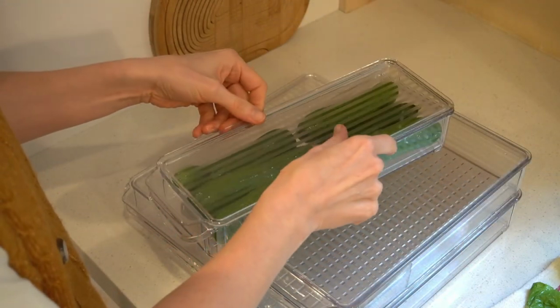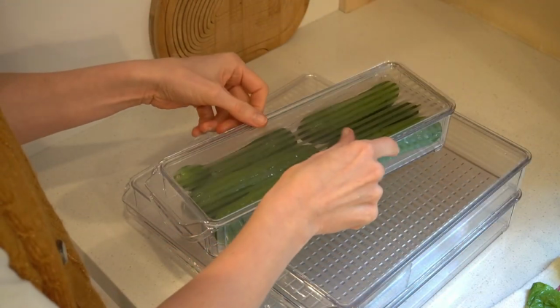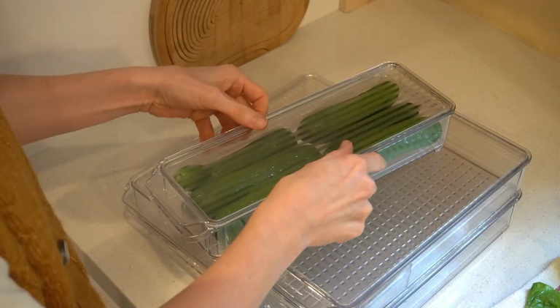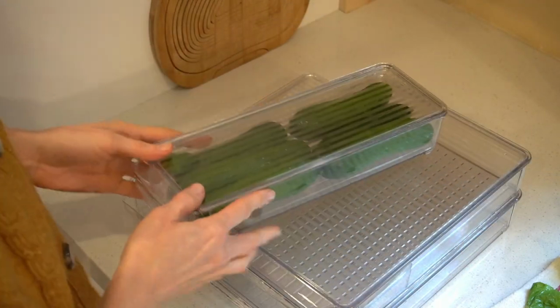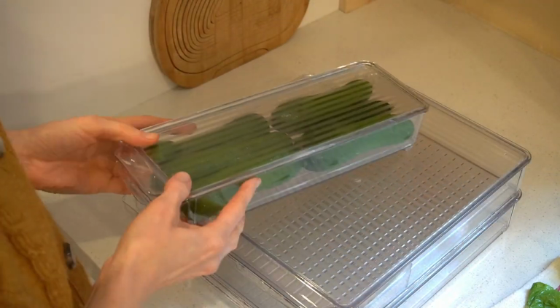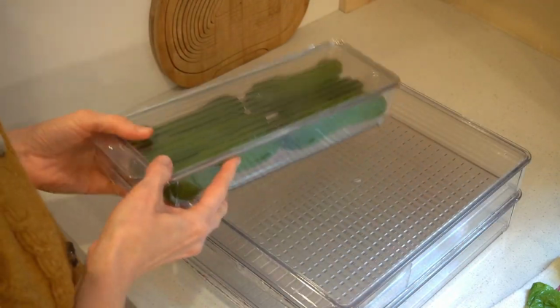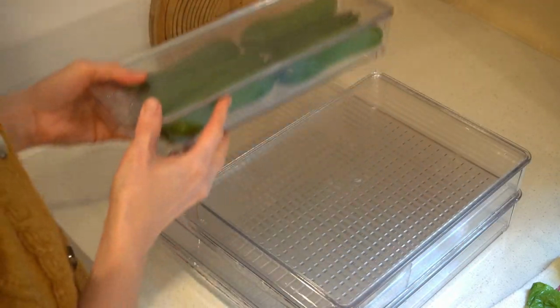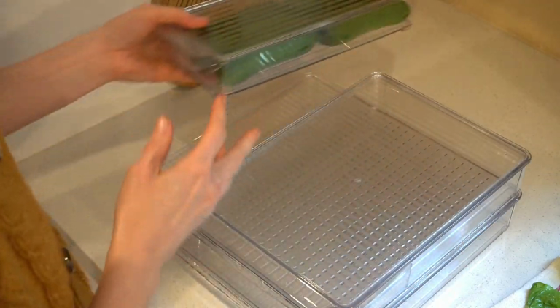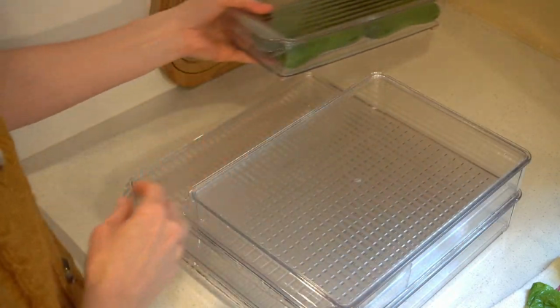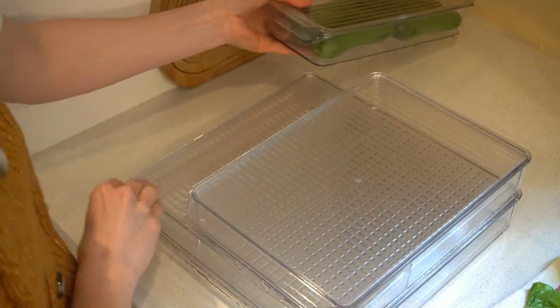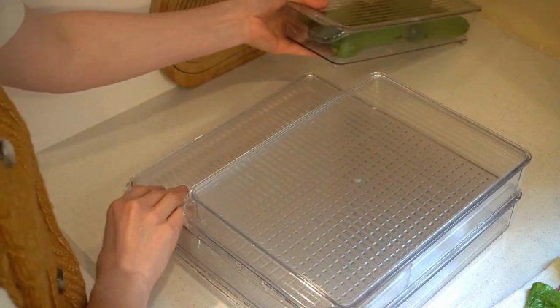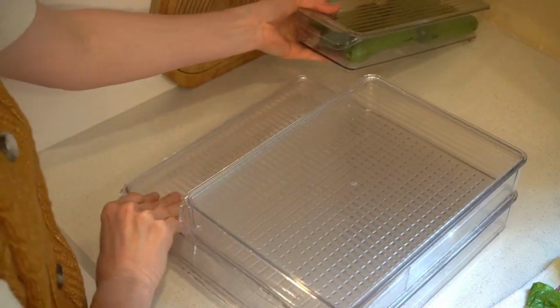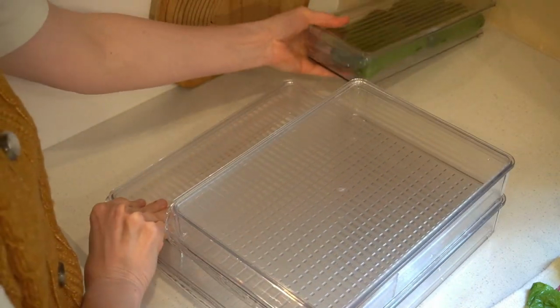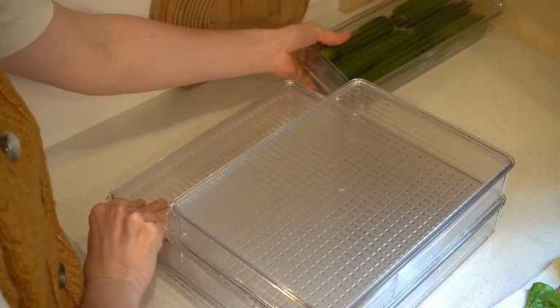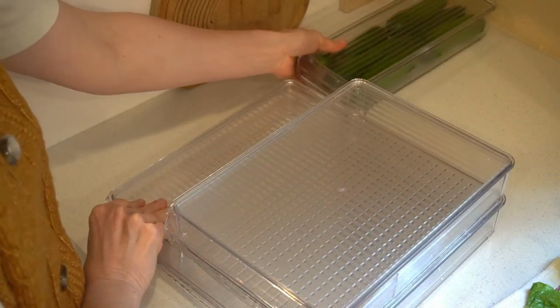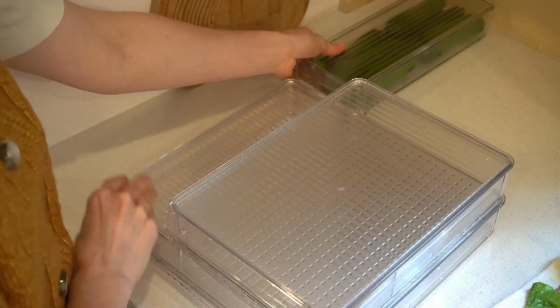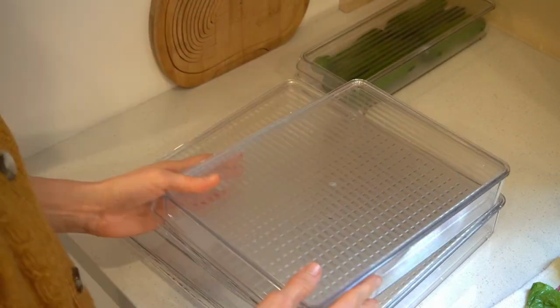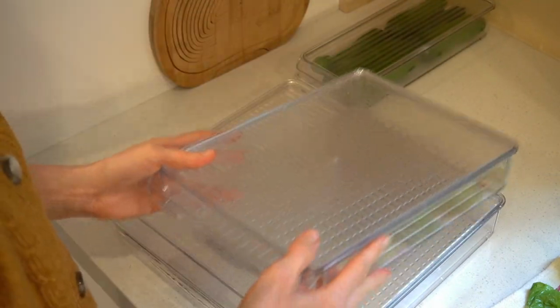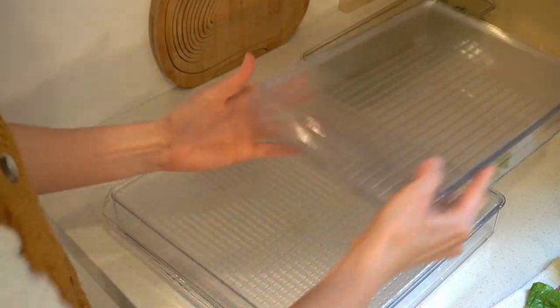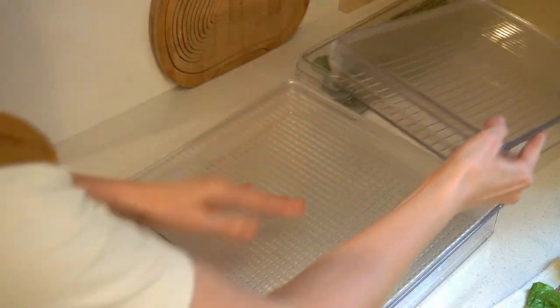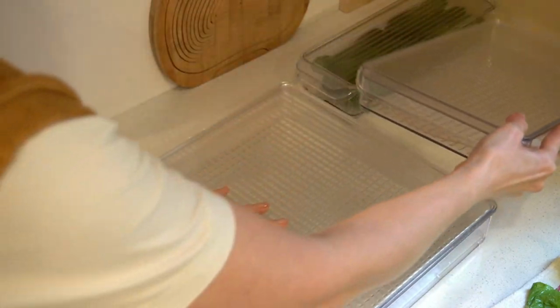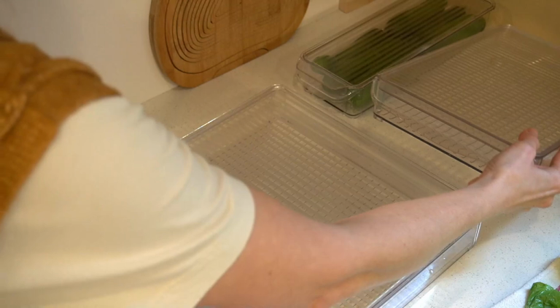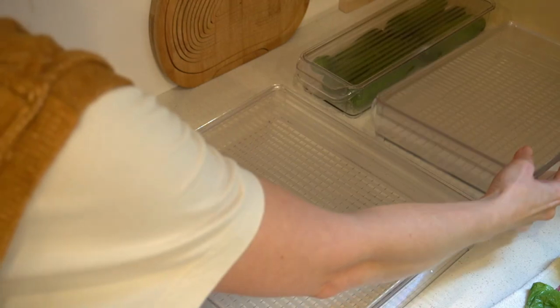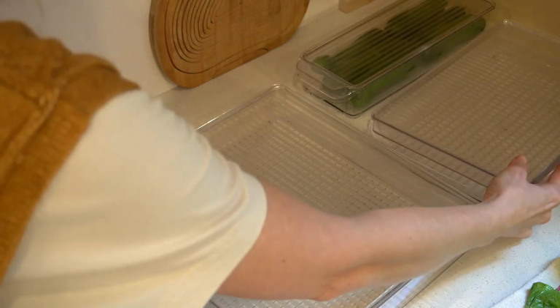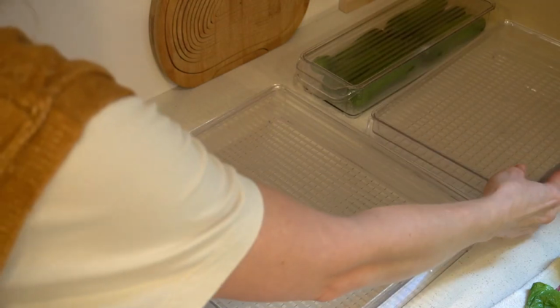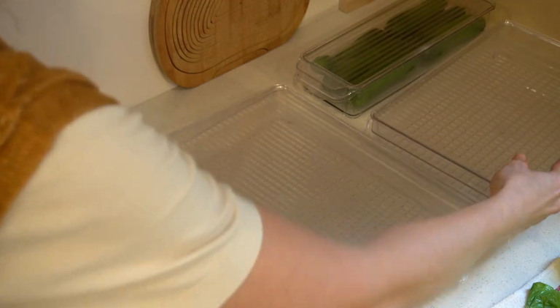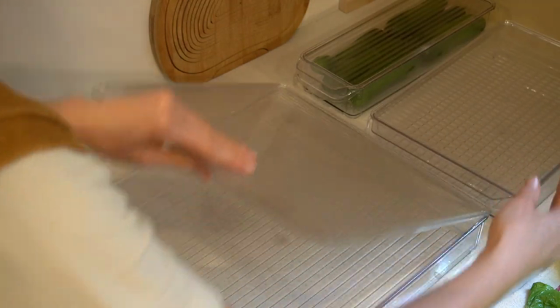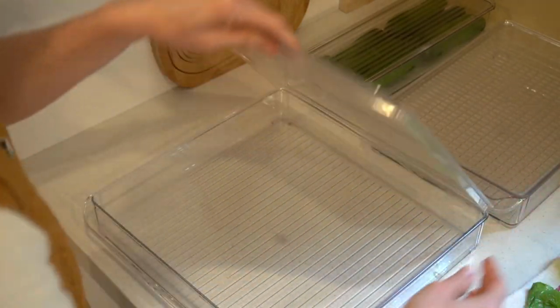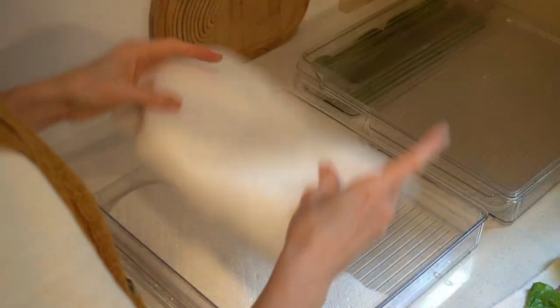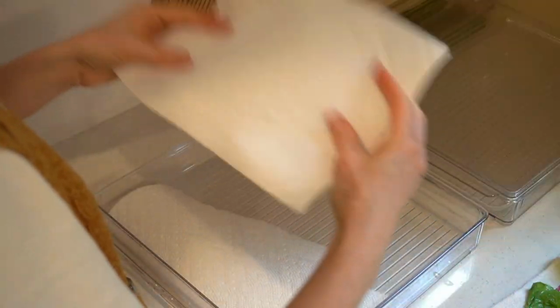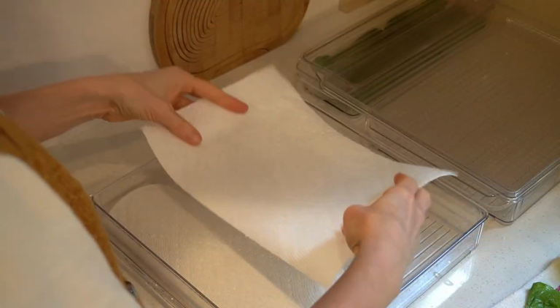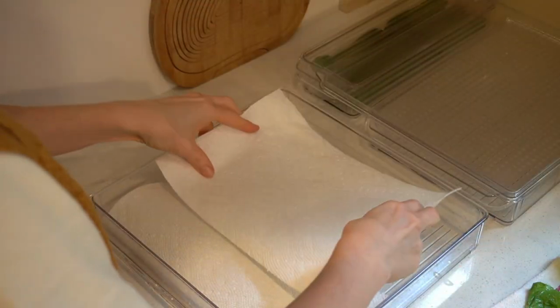Now that the vegetables are all dry, I can put them into this organizer and then into the refrigerator.